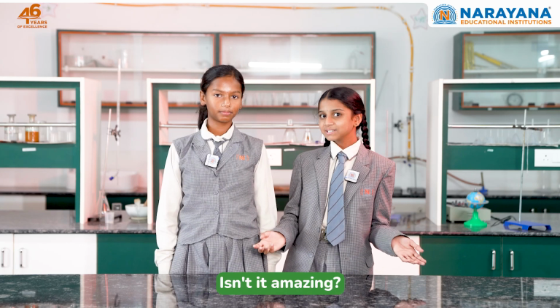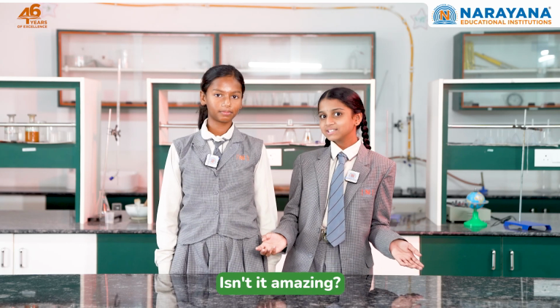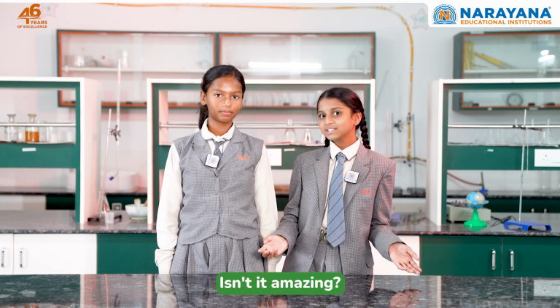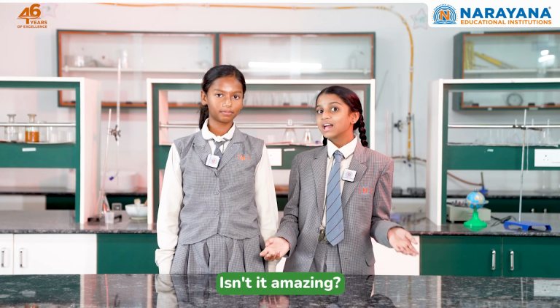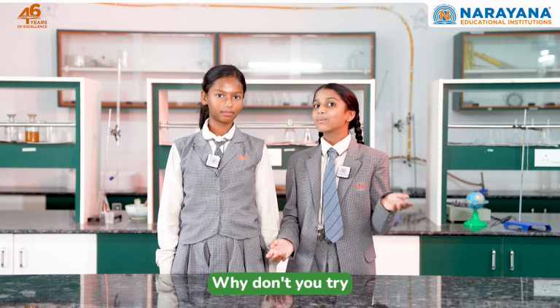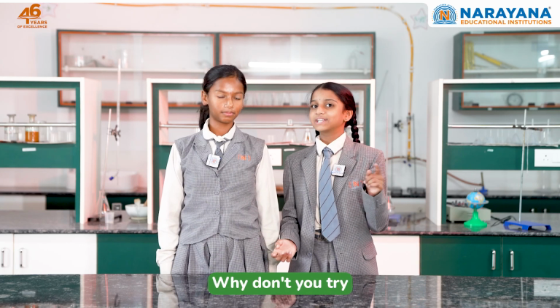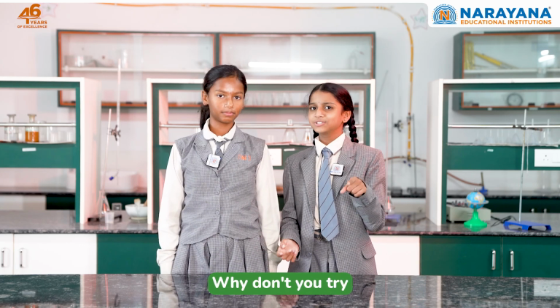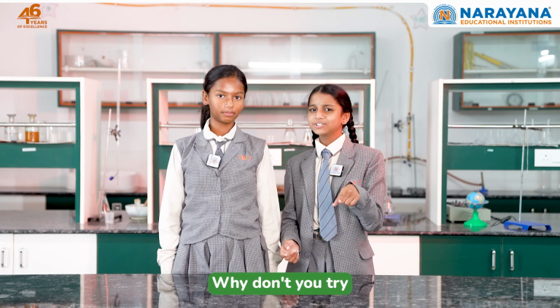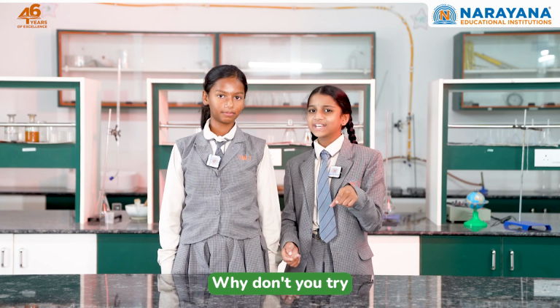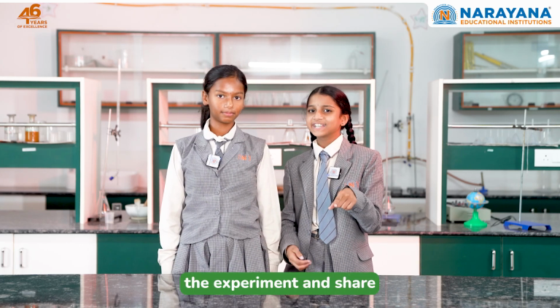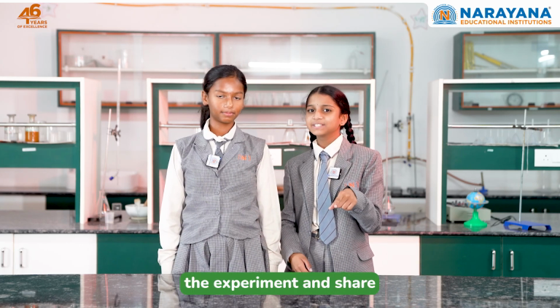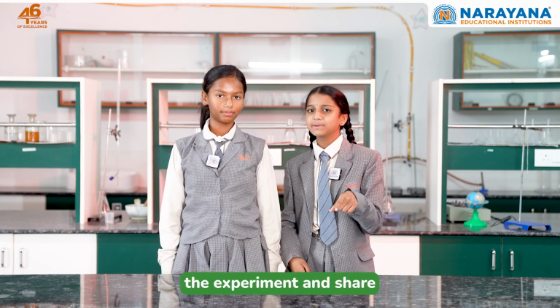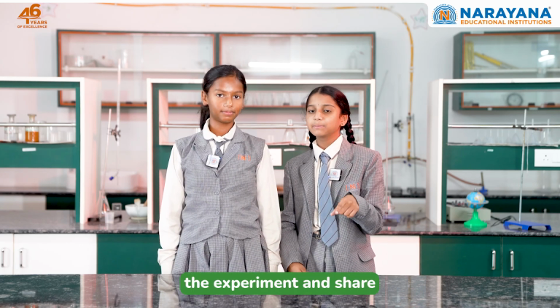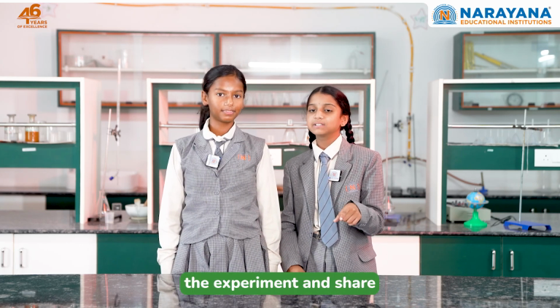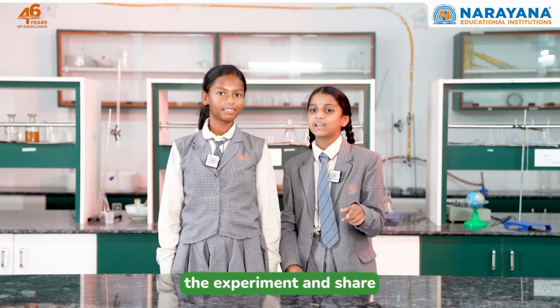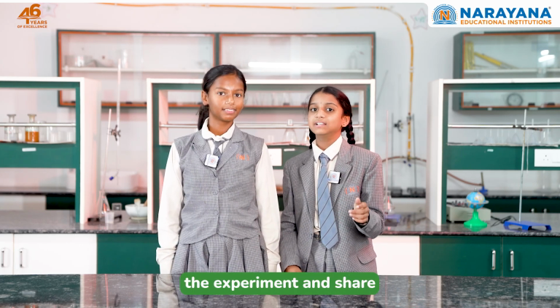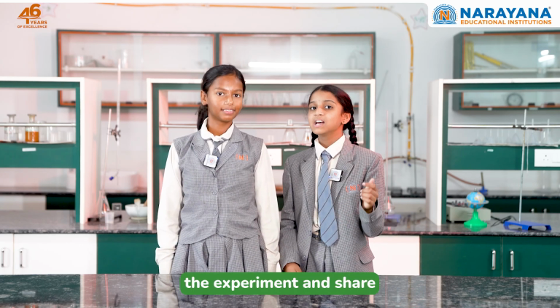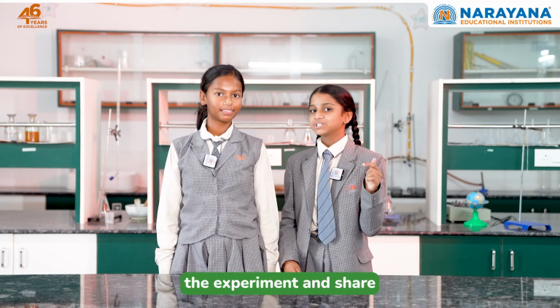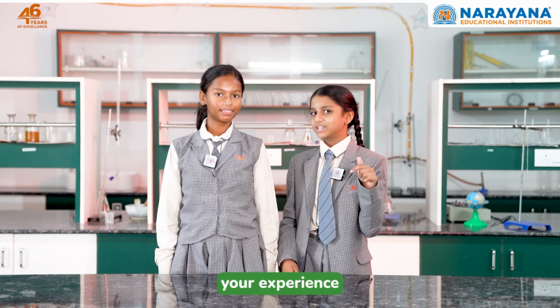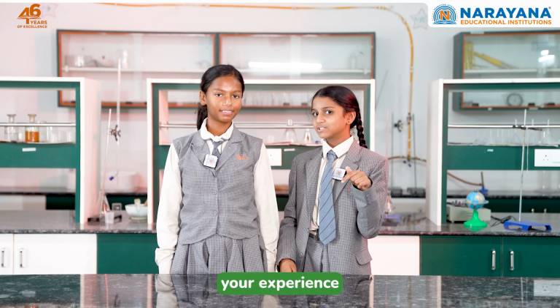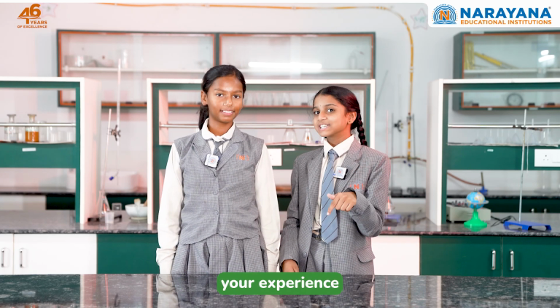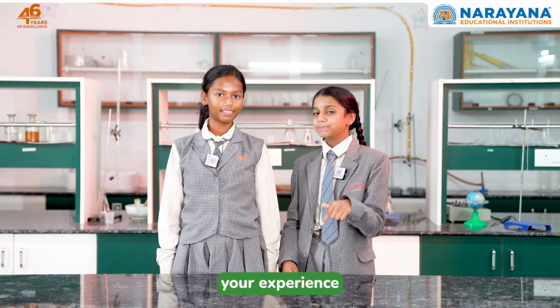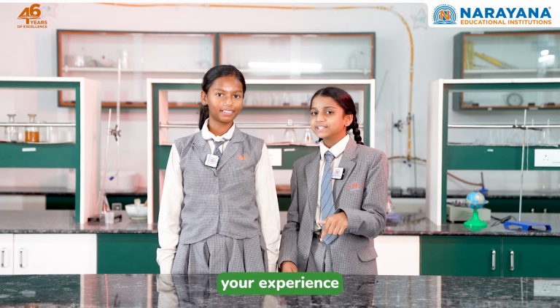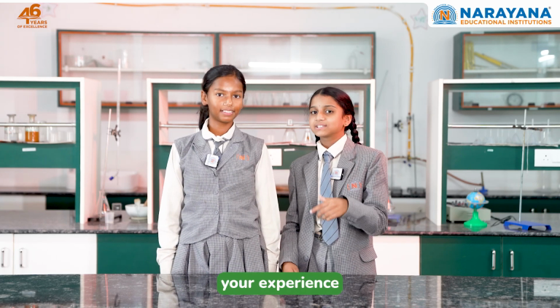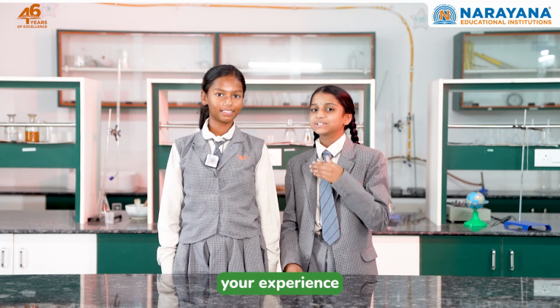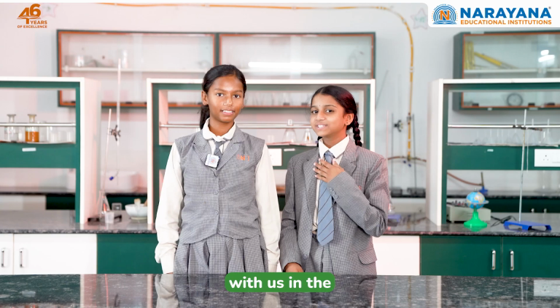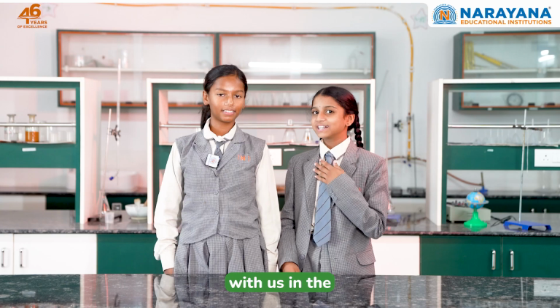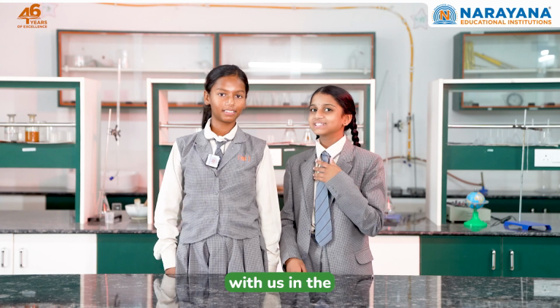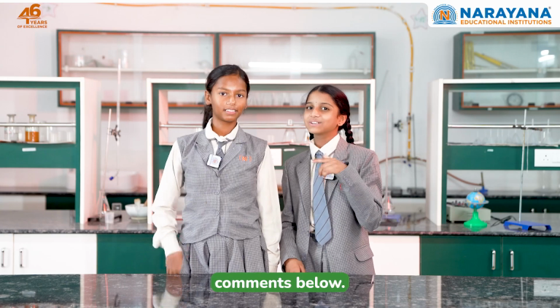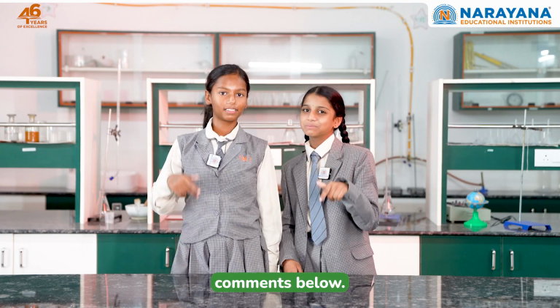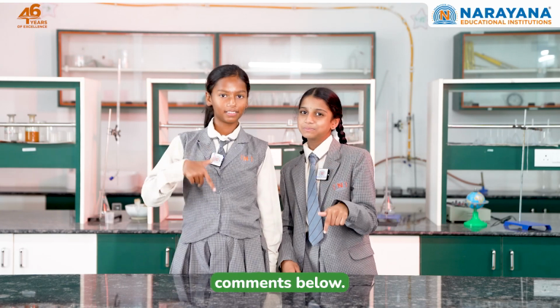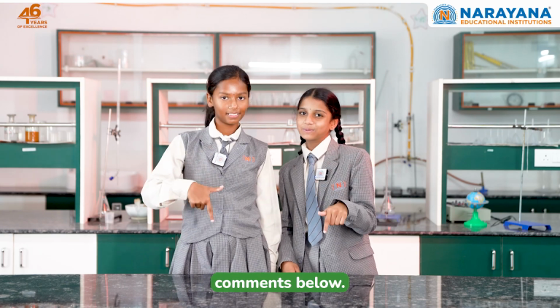Isn't it amazing? Why don't you try the experiment and share your experiences with us in the comments below!